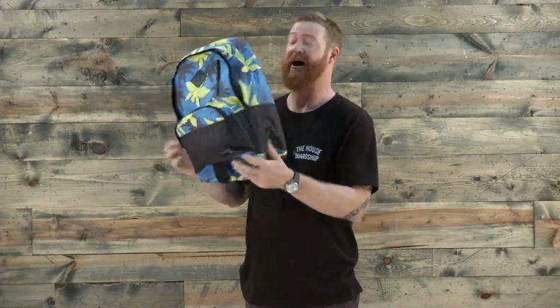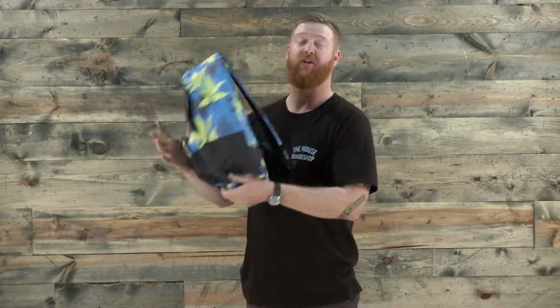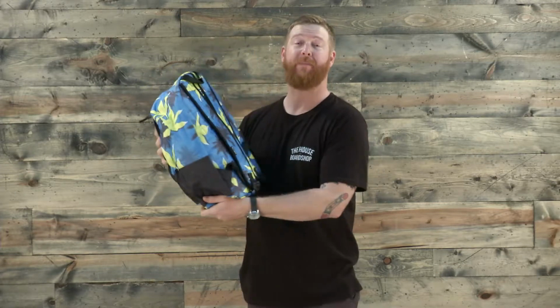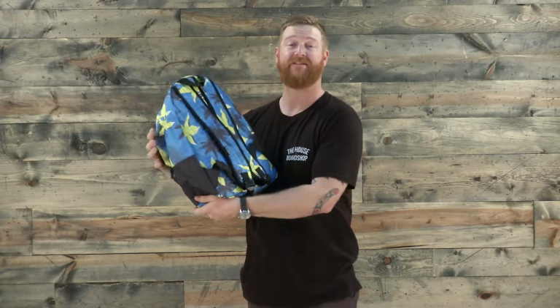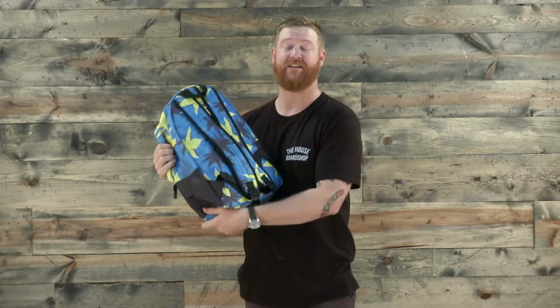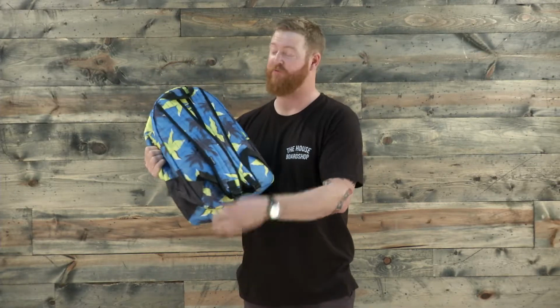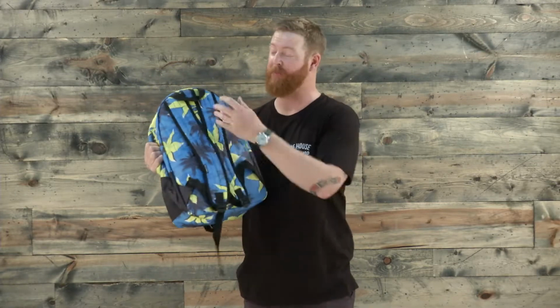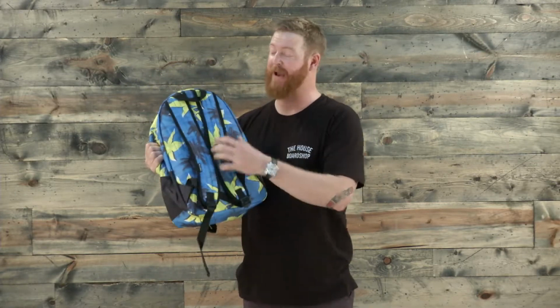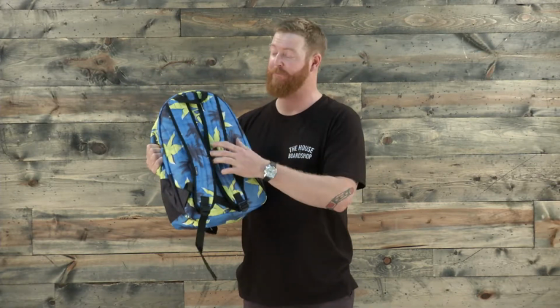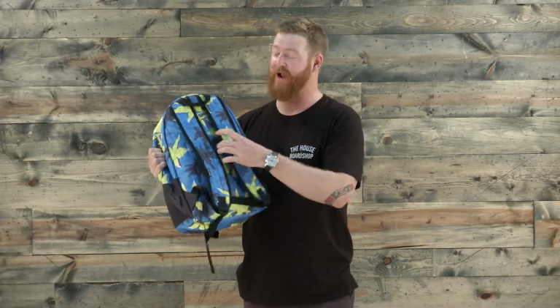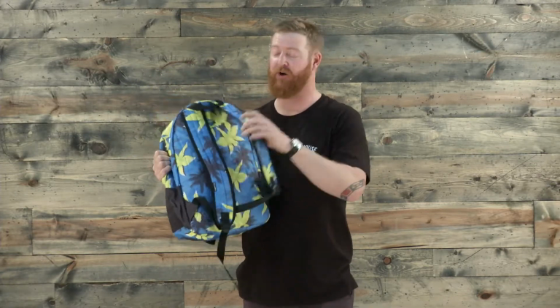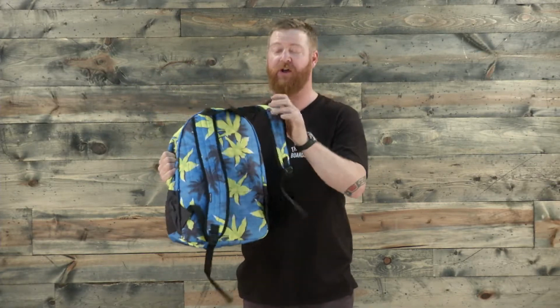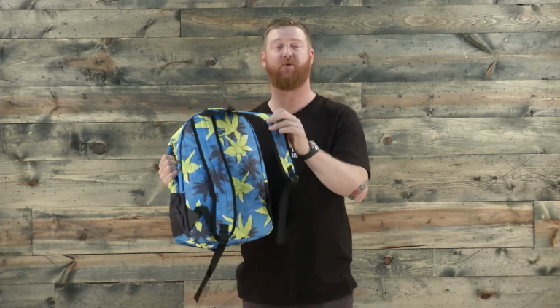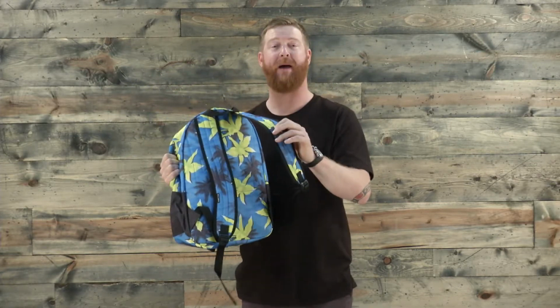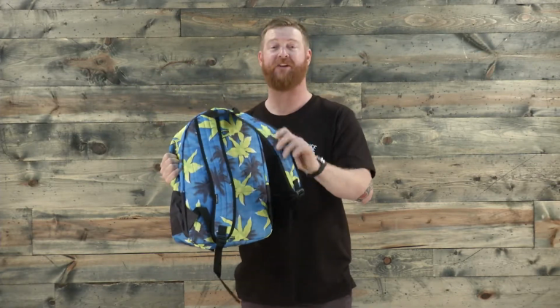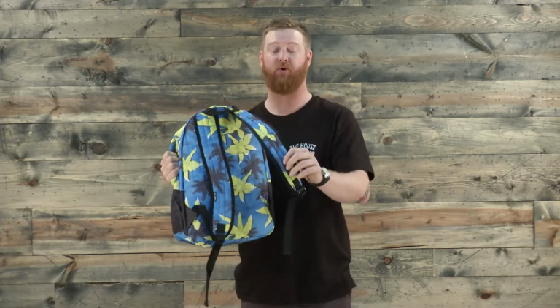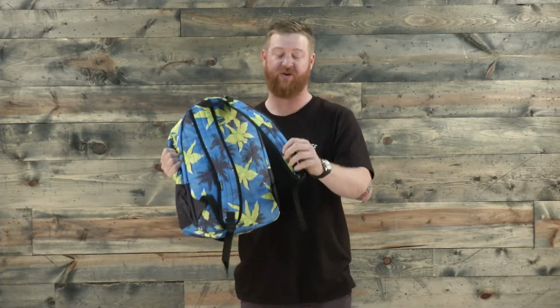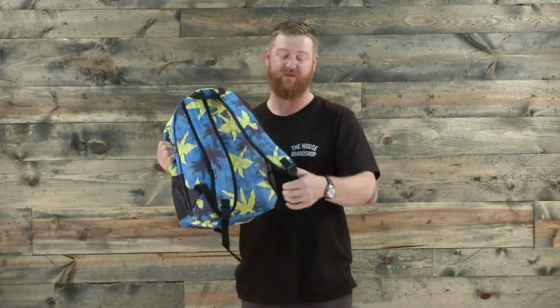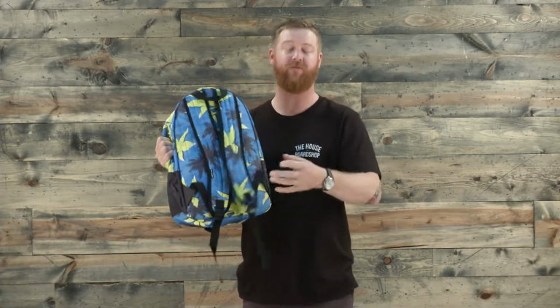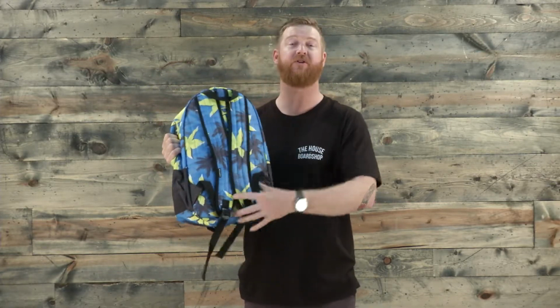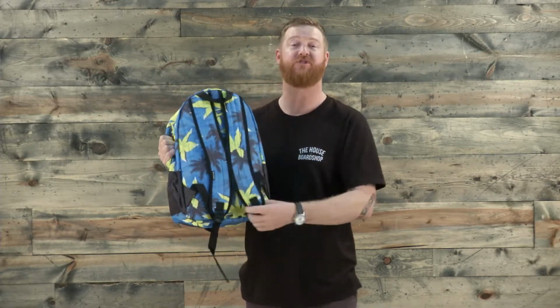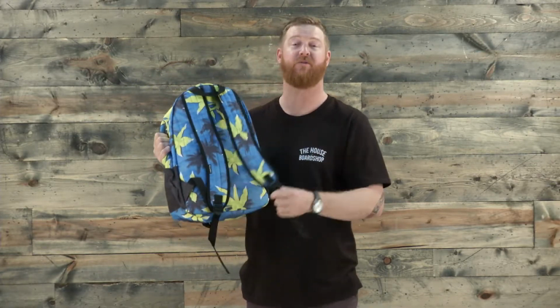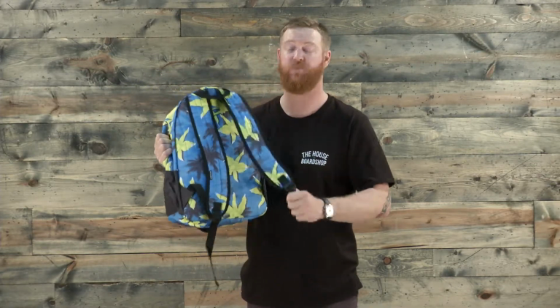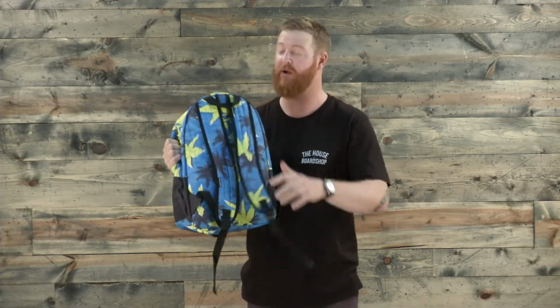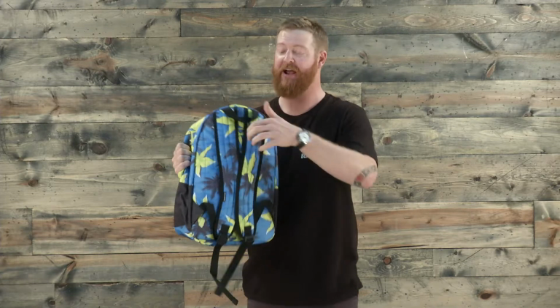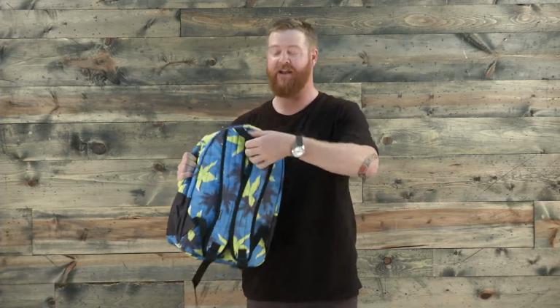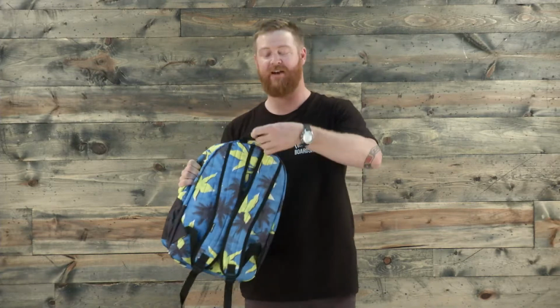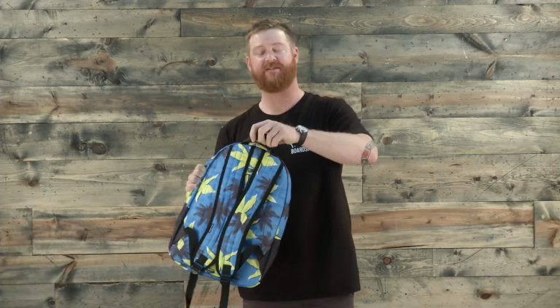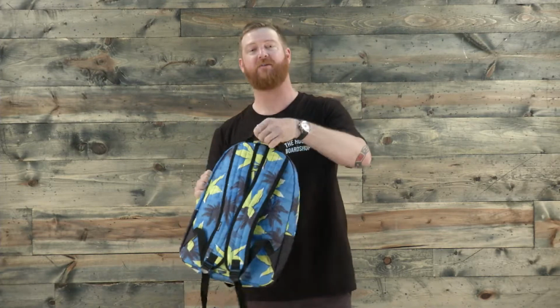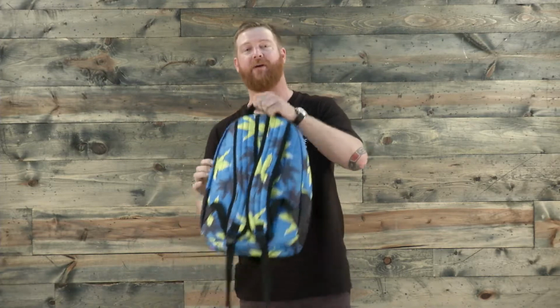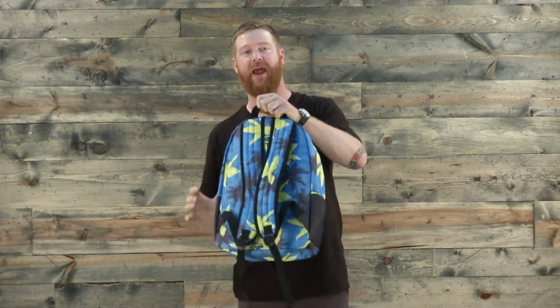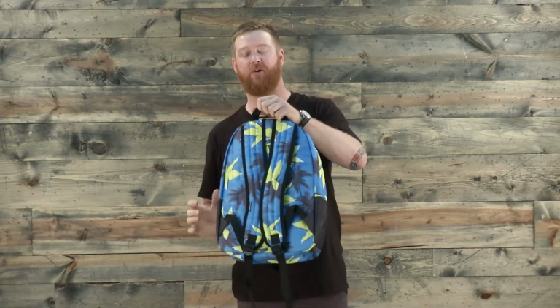Along the backside is a fully padded back, ergonomical padded shoulder straps that are fully adjustable as well, and a nice little carry handle.